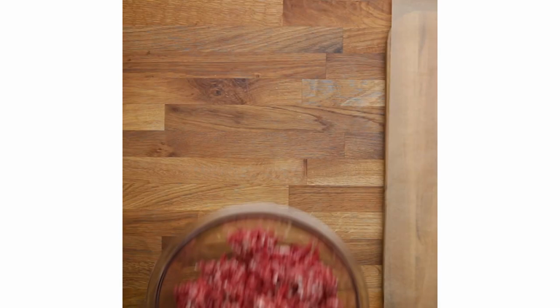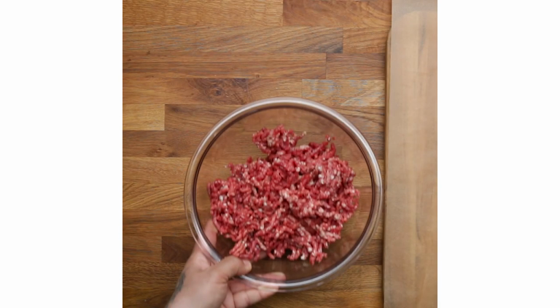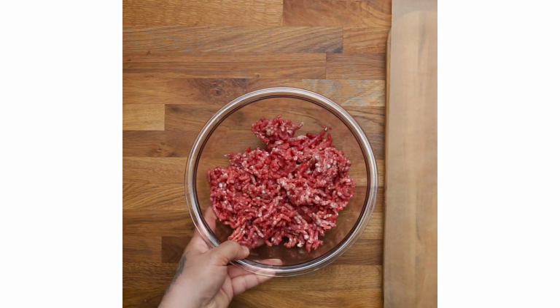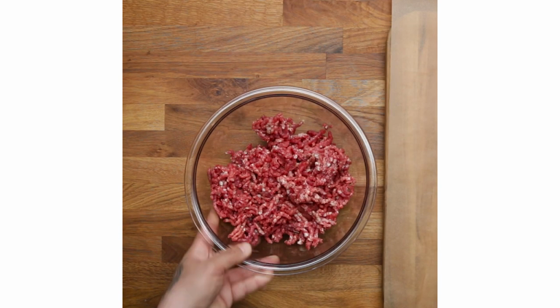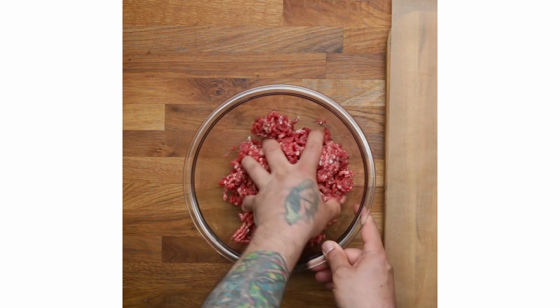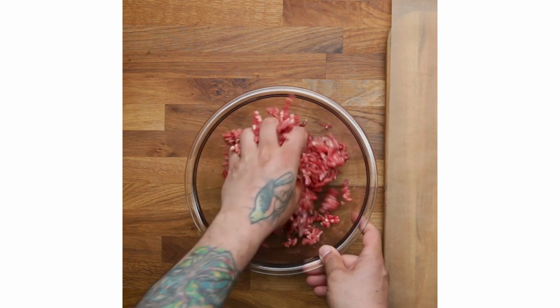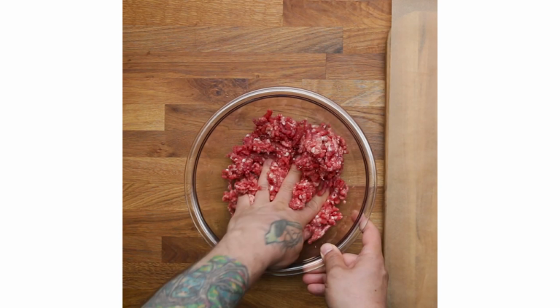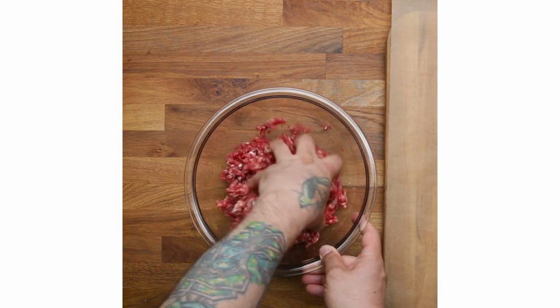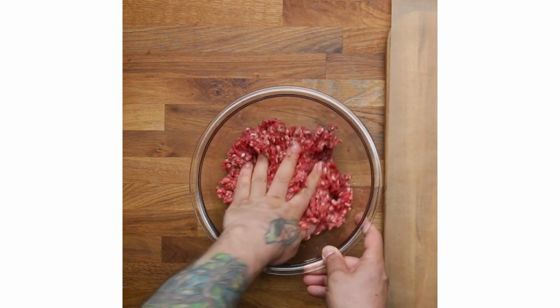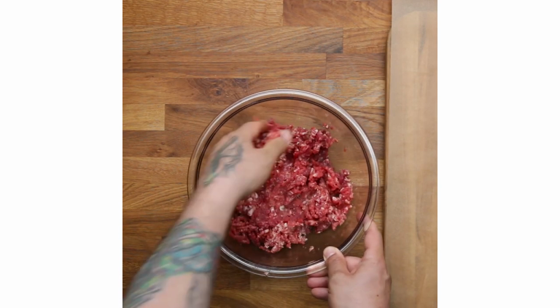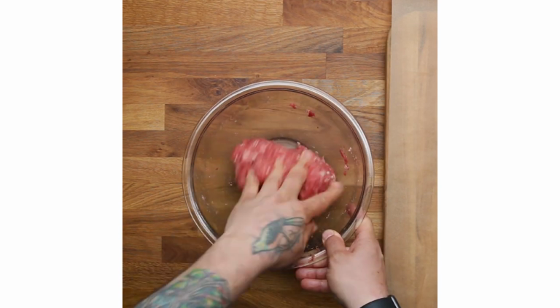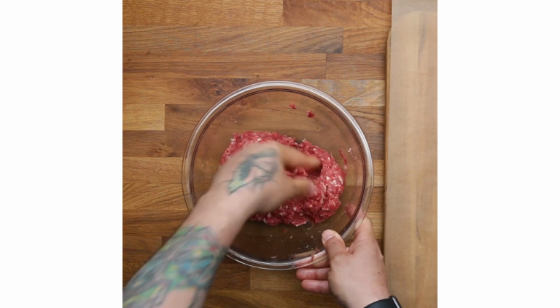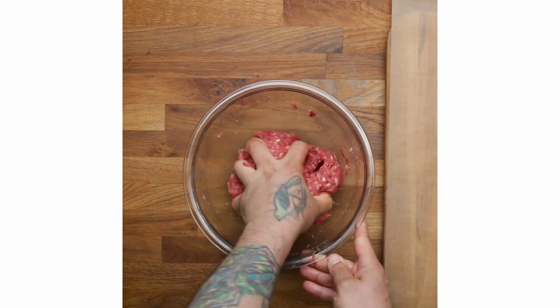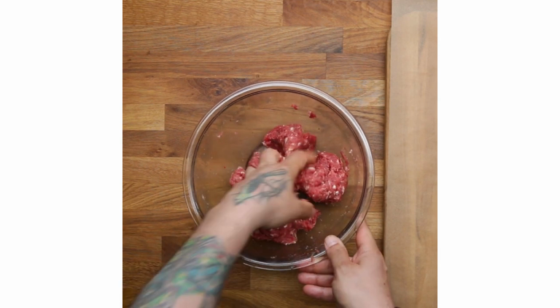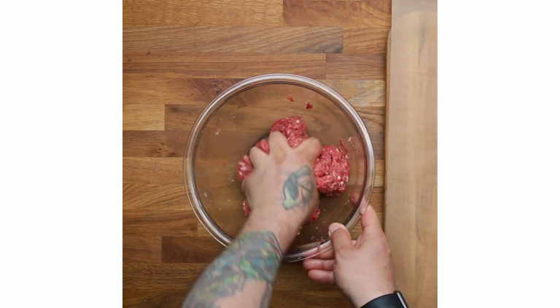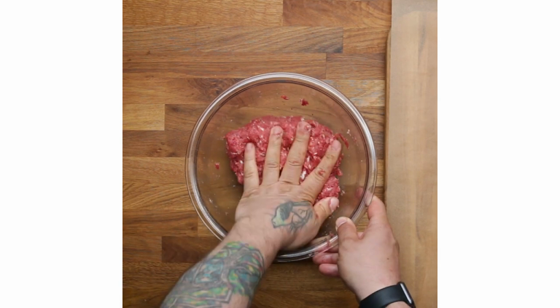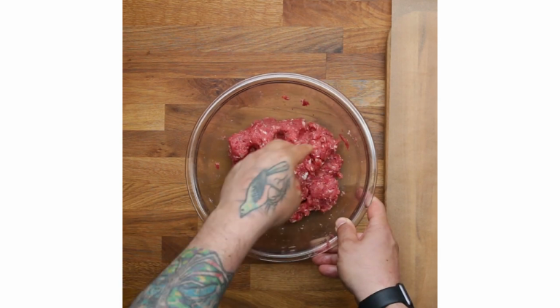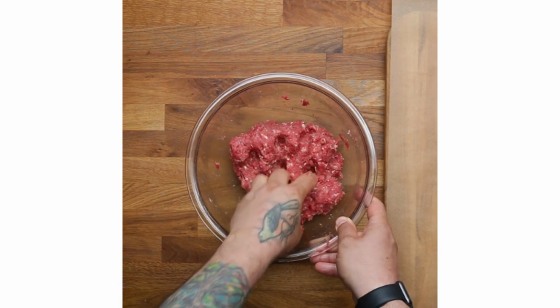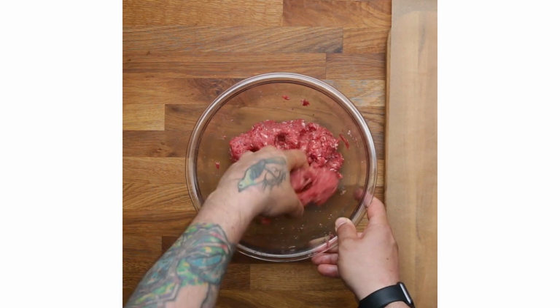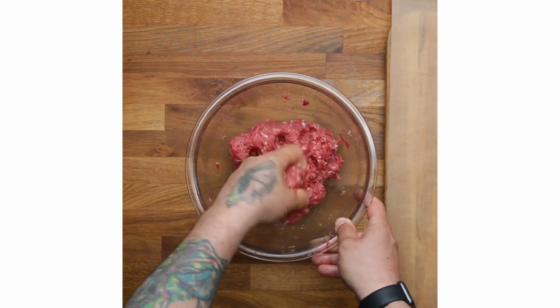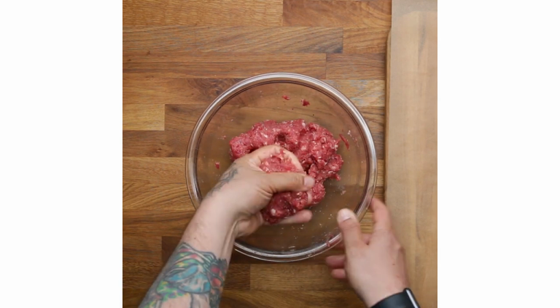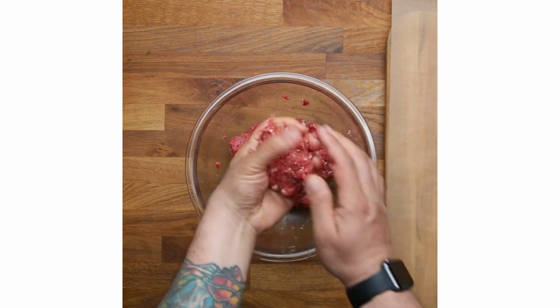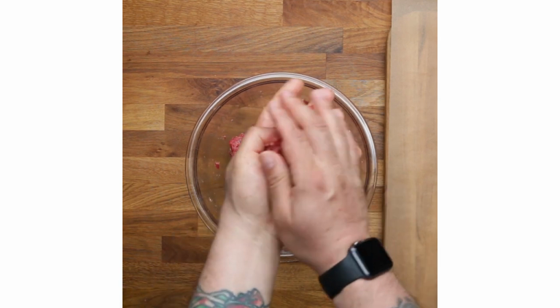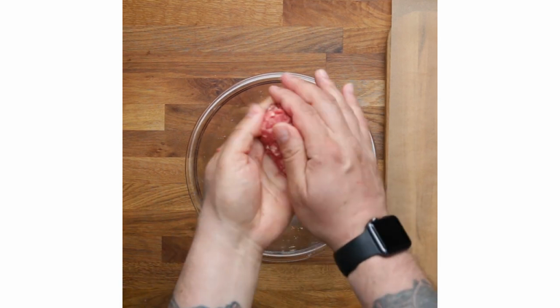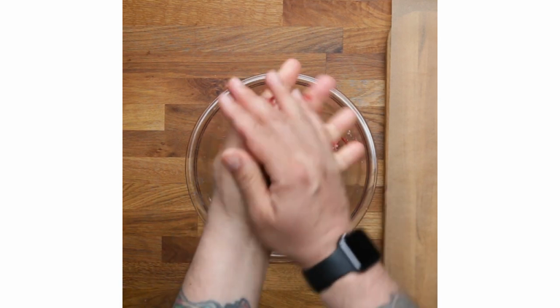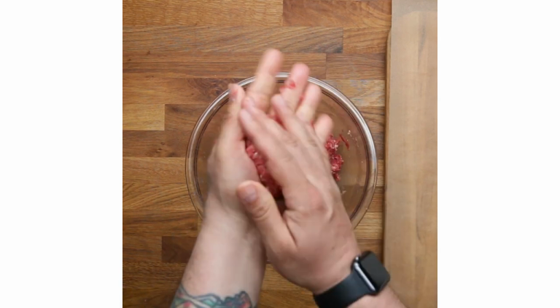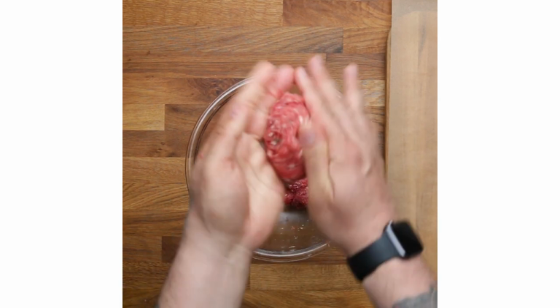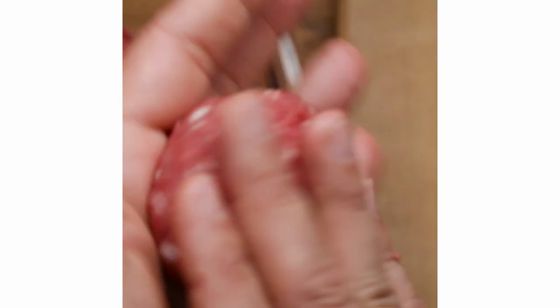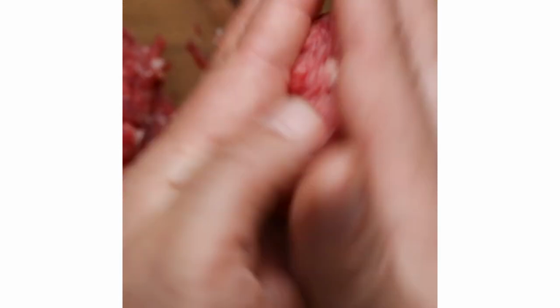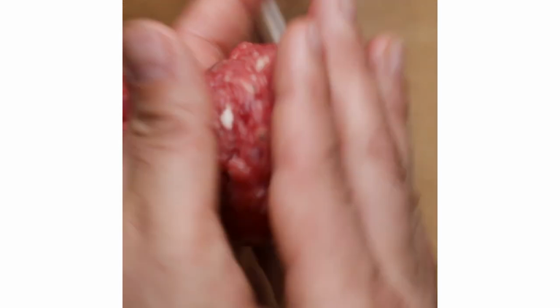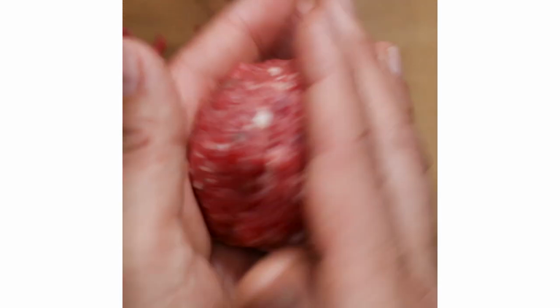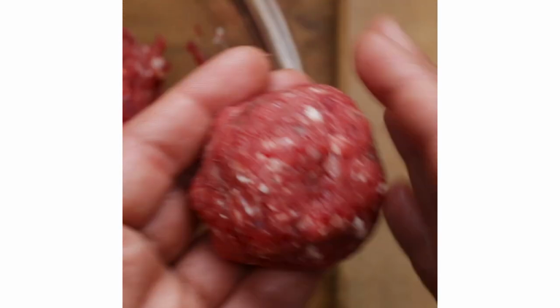If you don't want to grind your own meat, you could use store-bought meat, by all means, and make sure you salt it. Always season it.